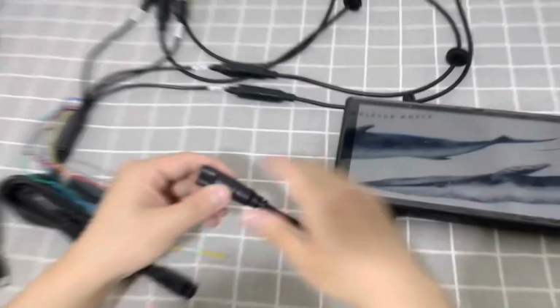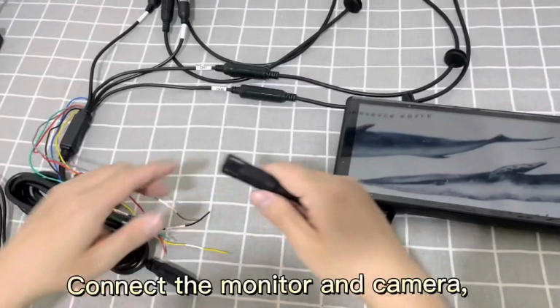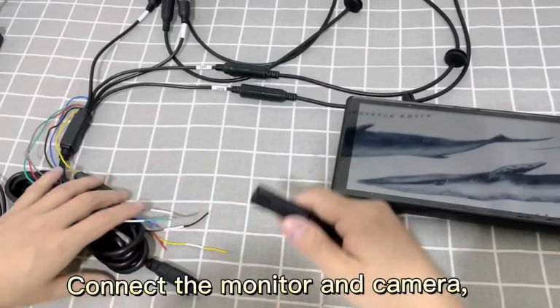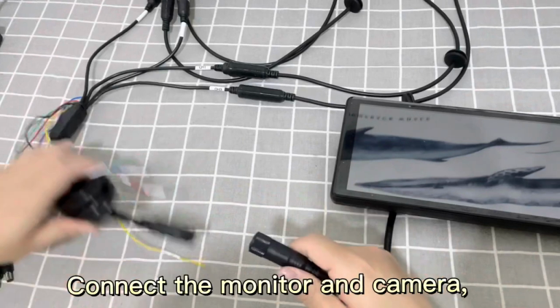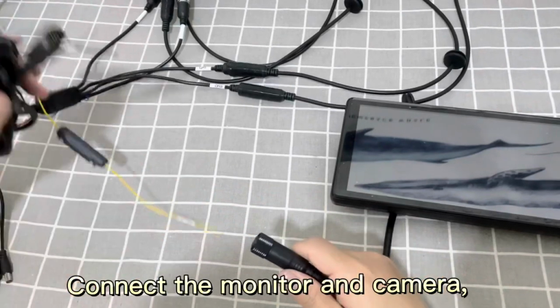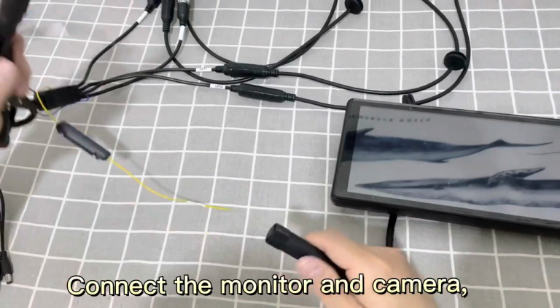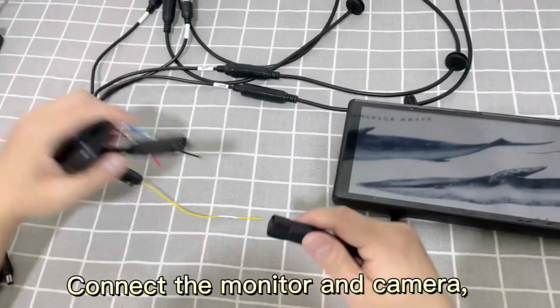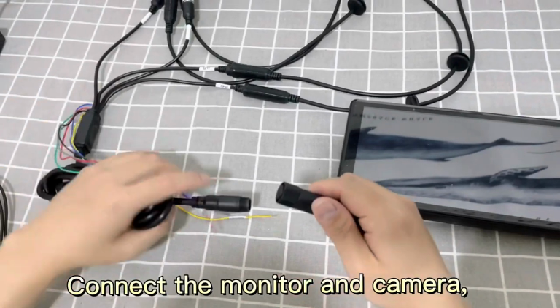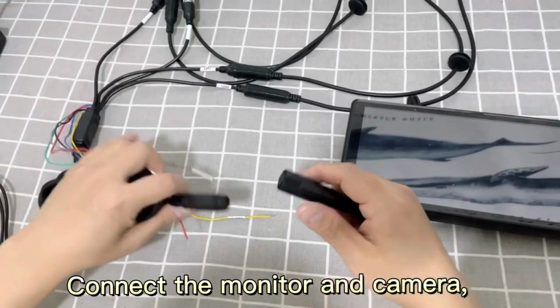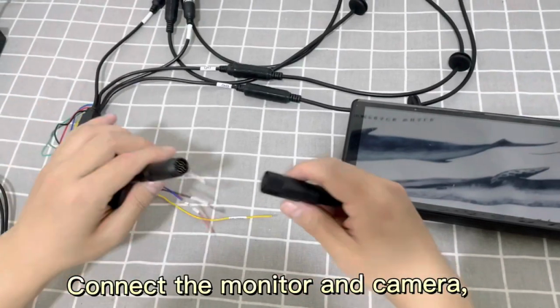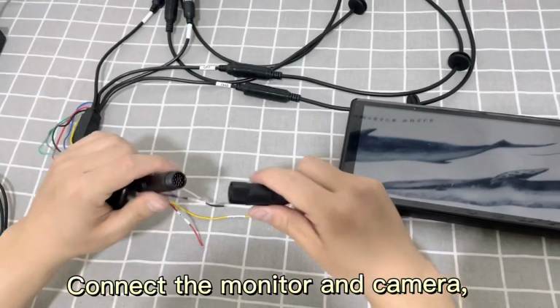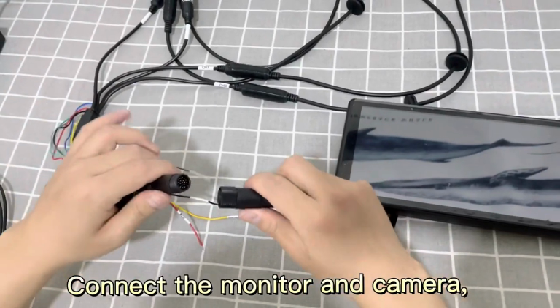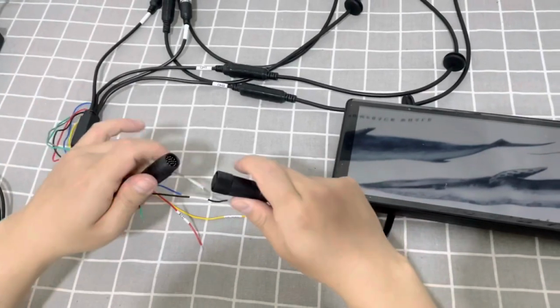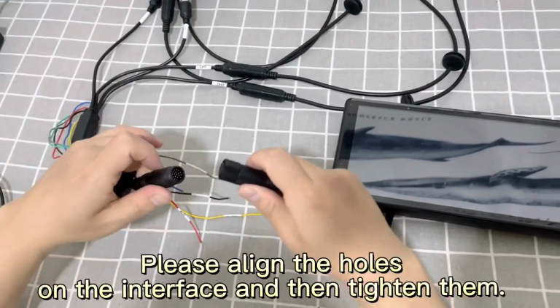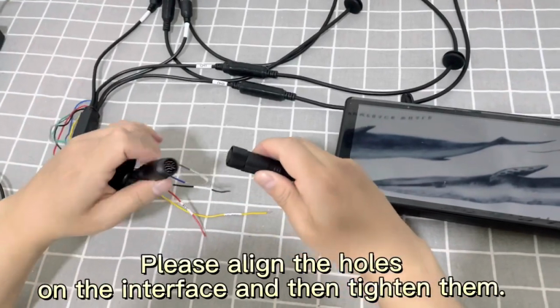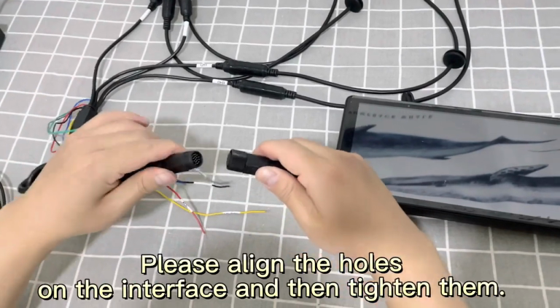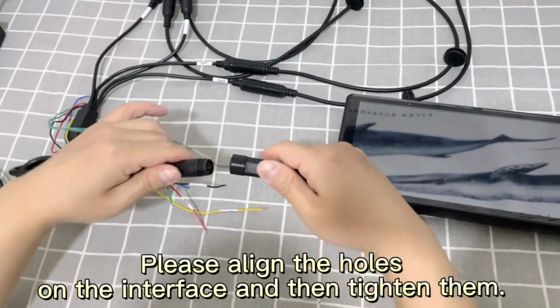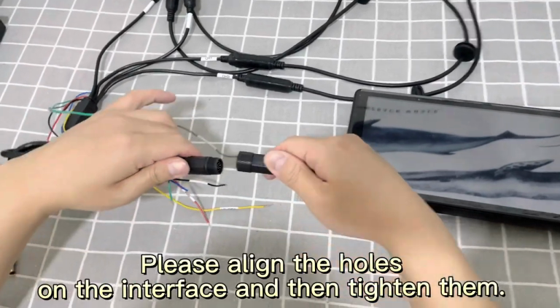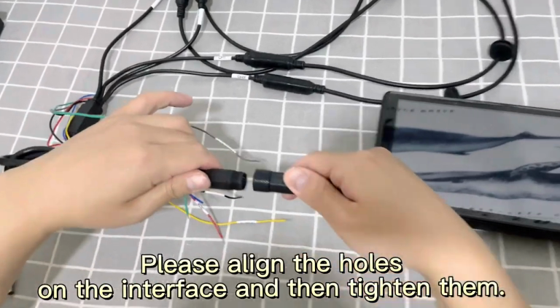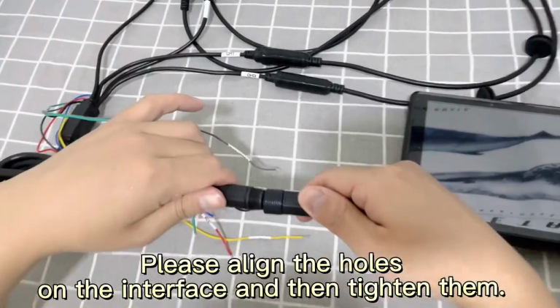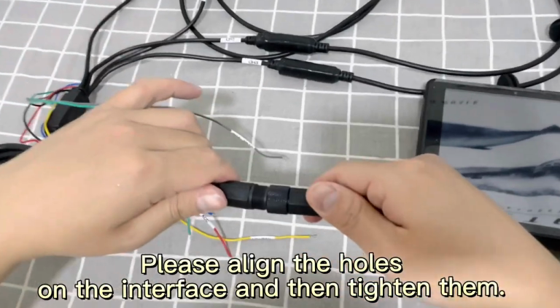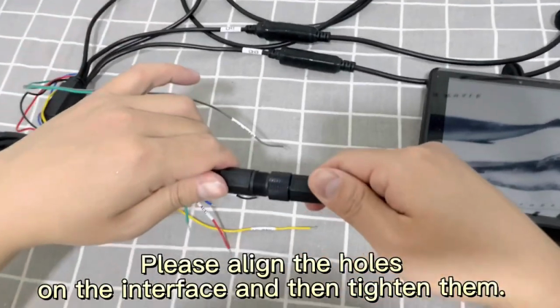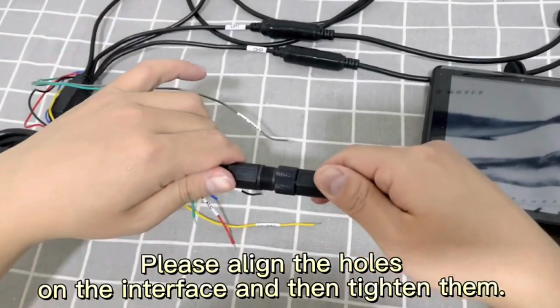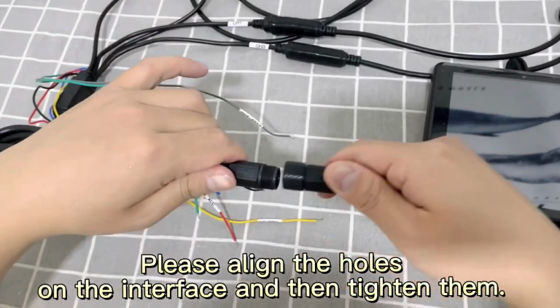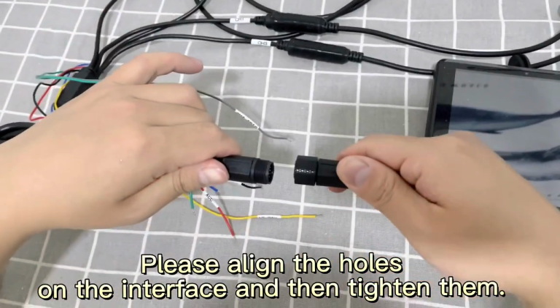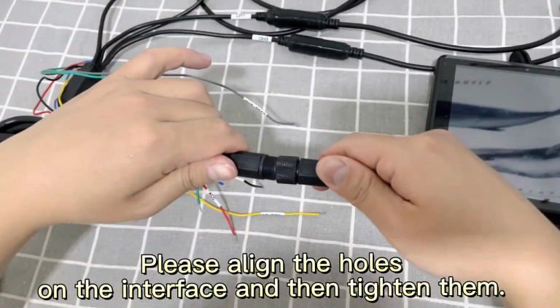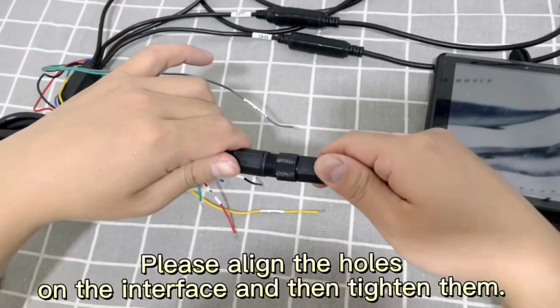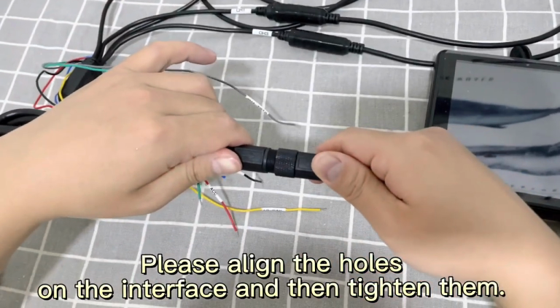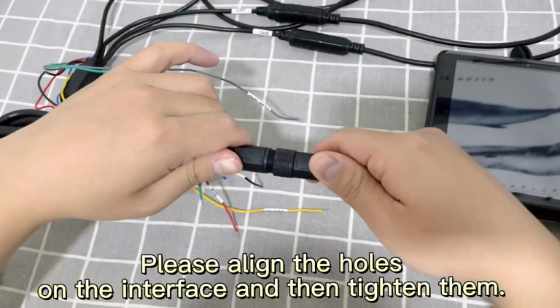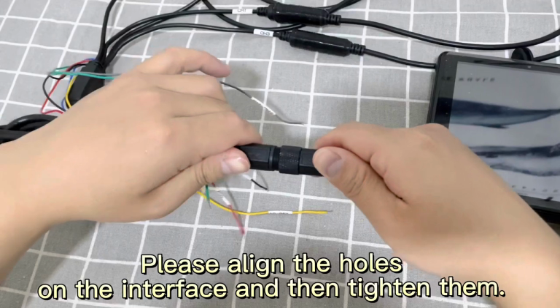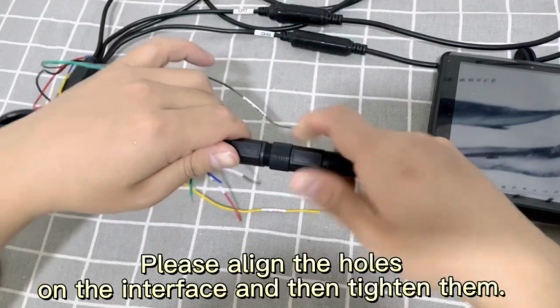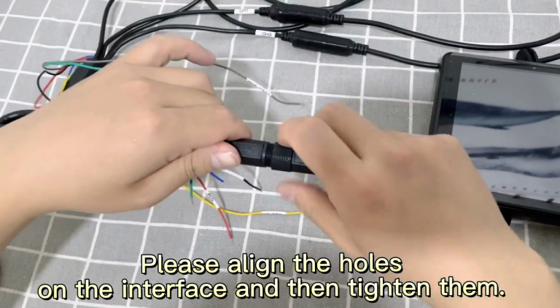Connect the monitor and camera. Align the holes on the interface and then tighten them.